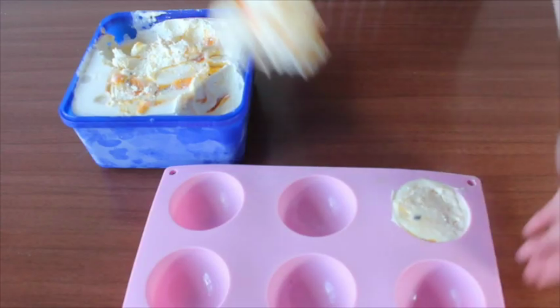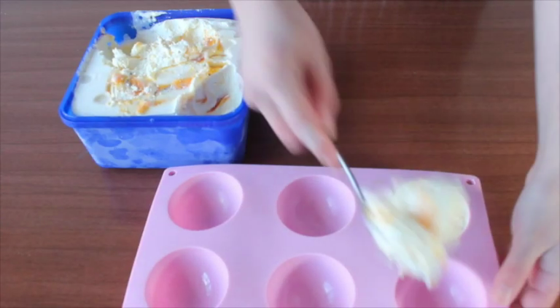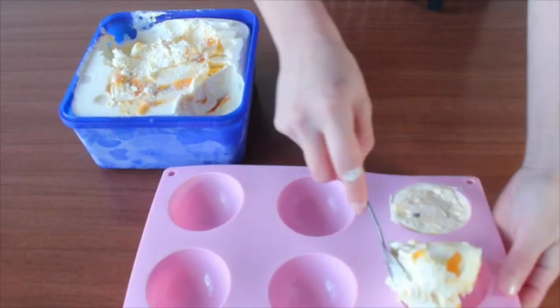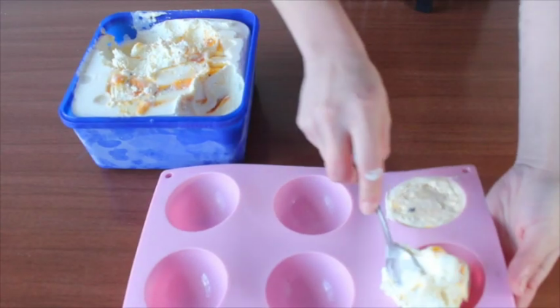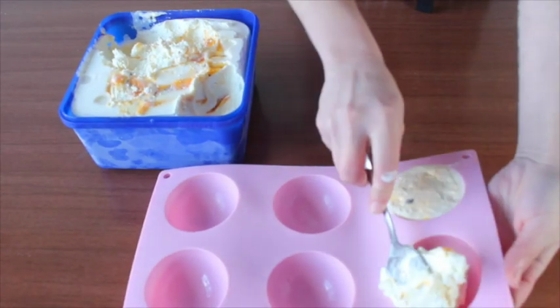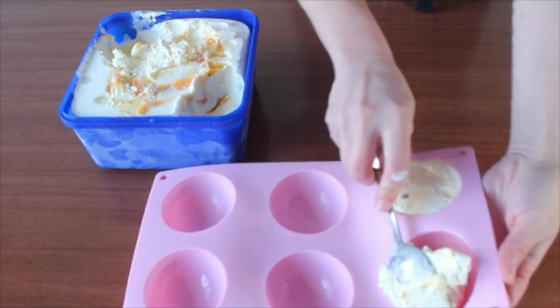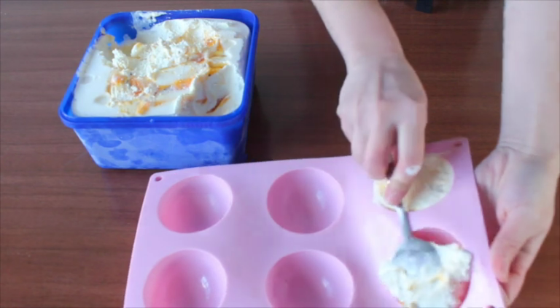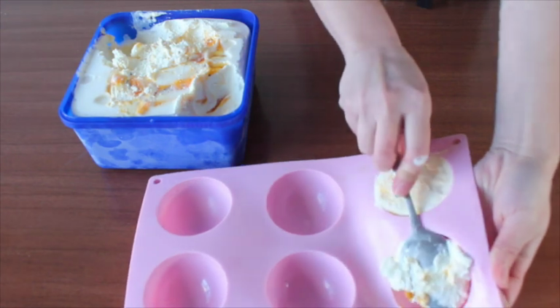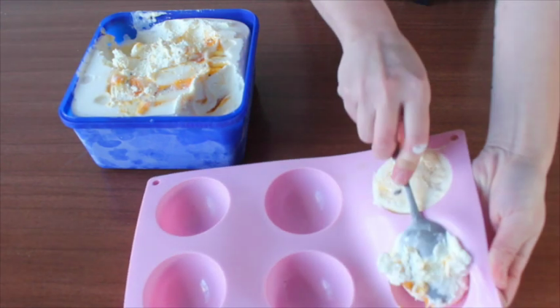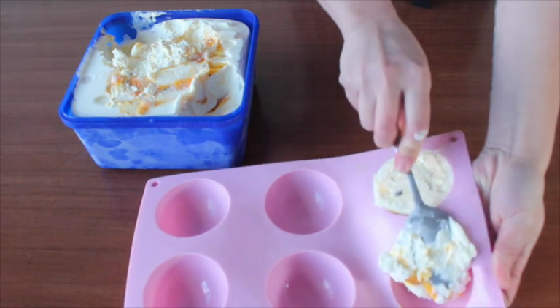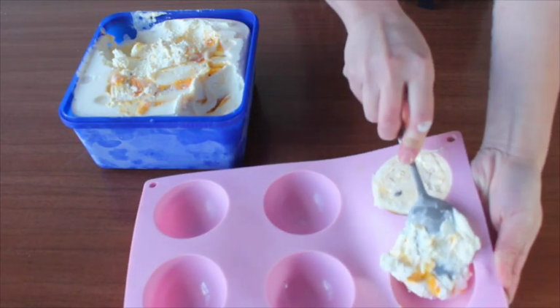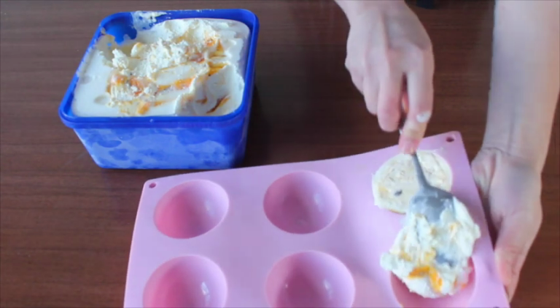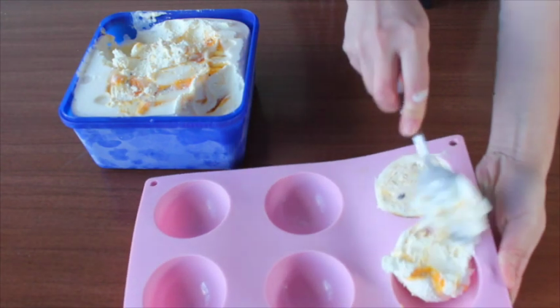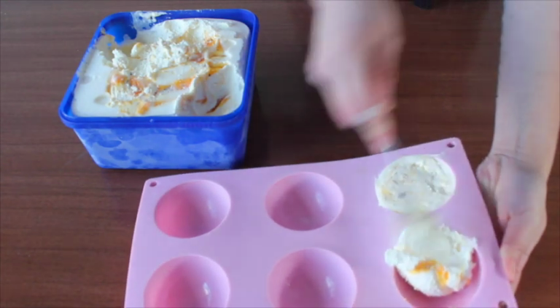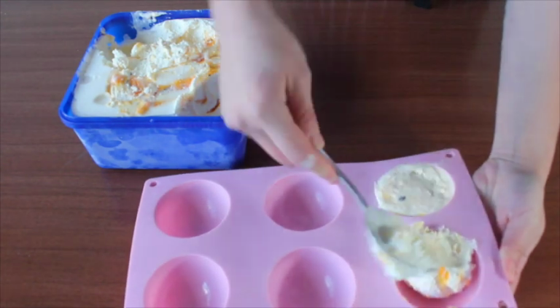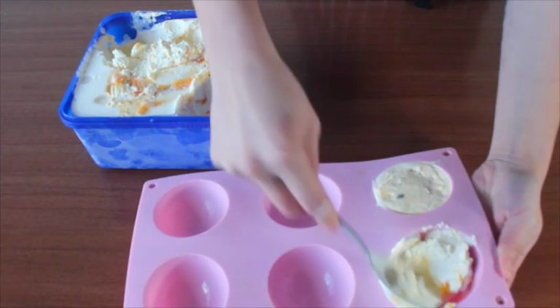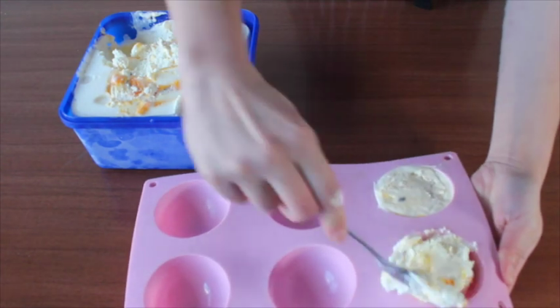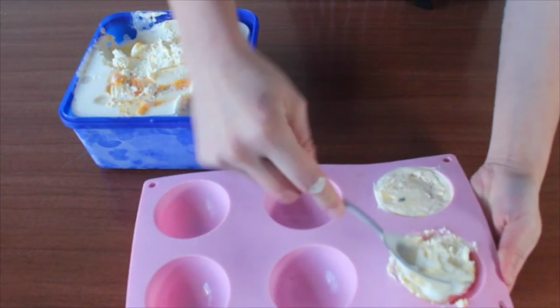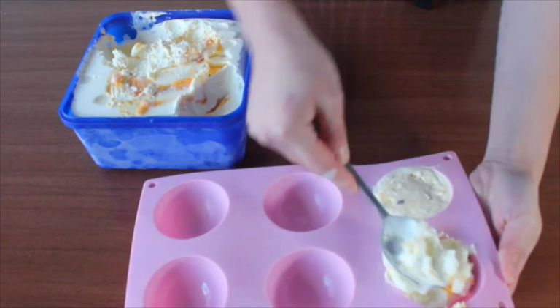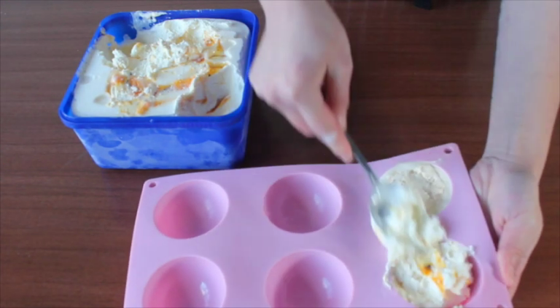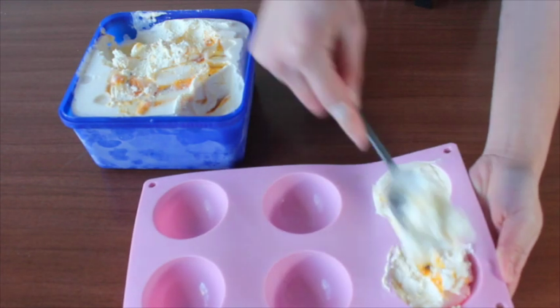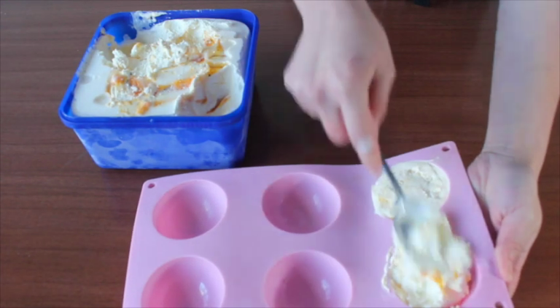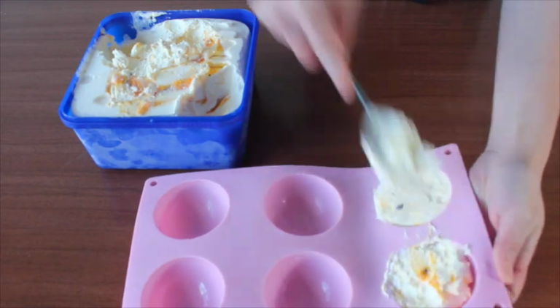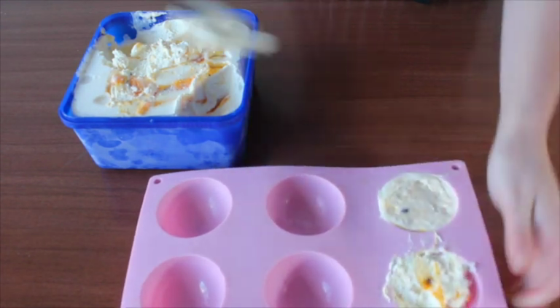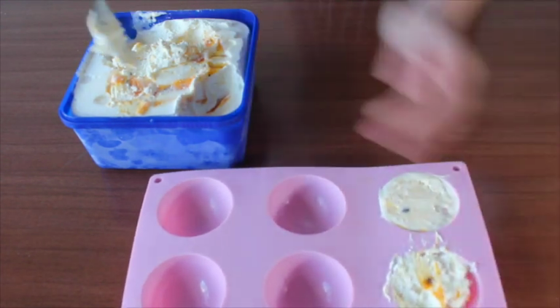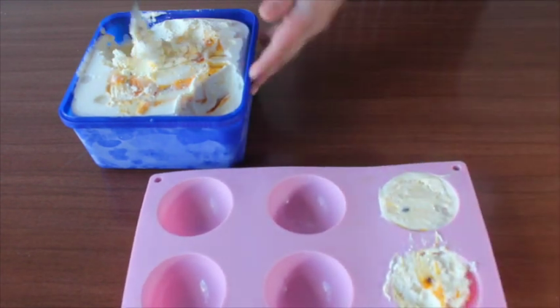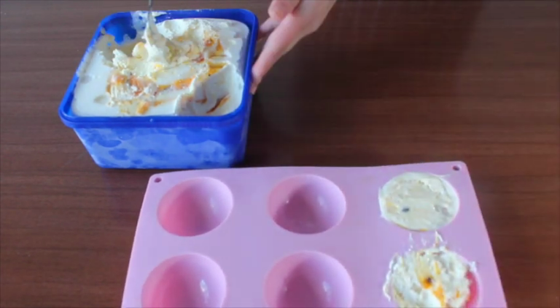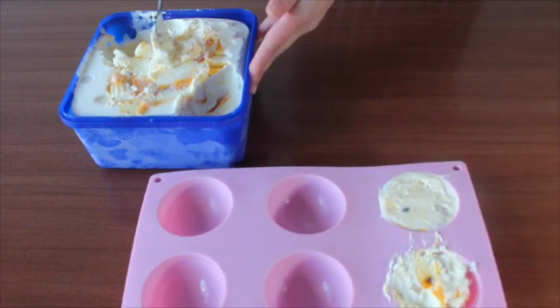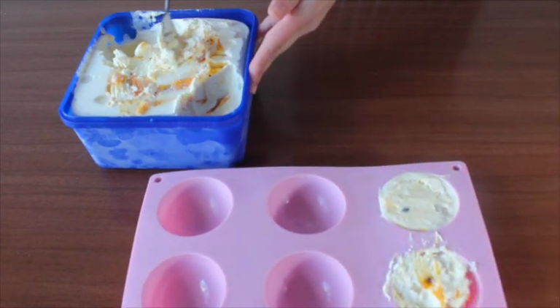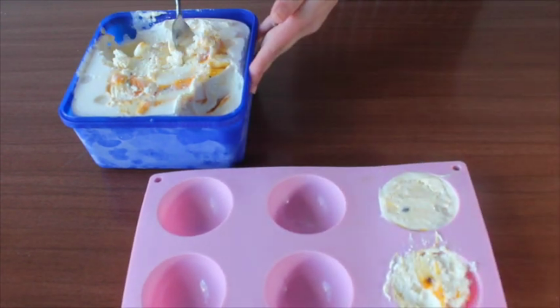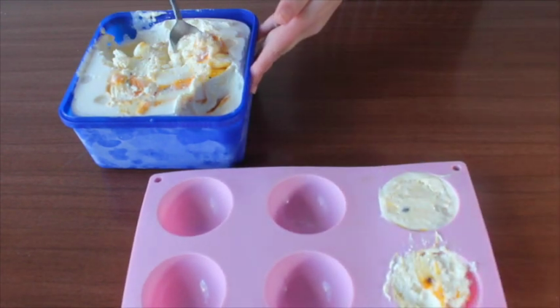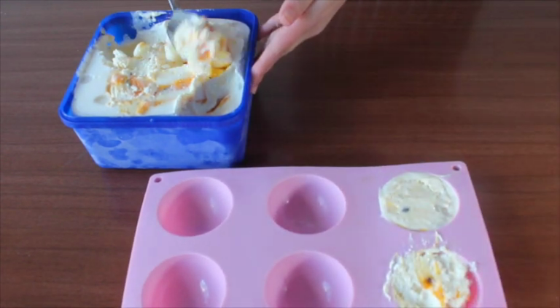First, you need to slightly melt the ice cream and then transfer it into the bowls.